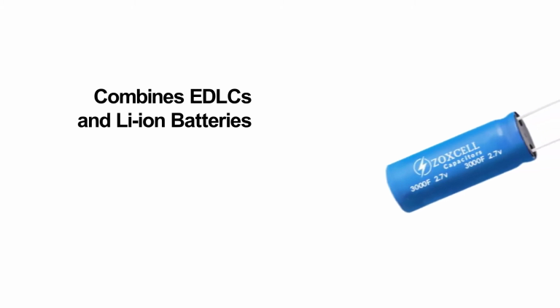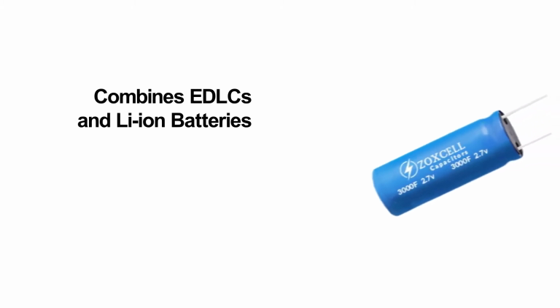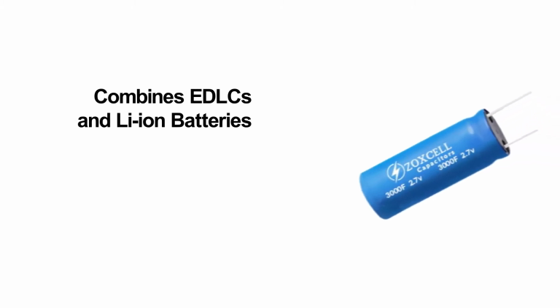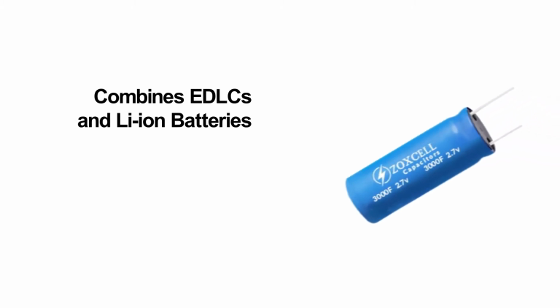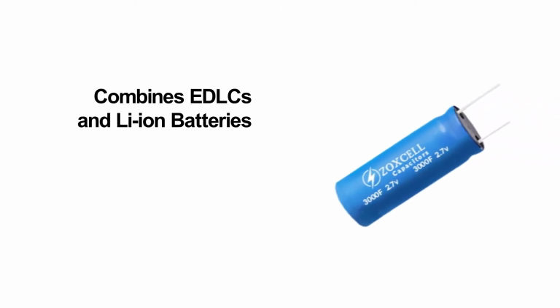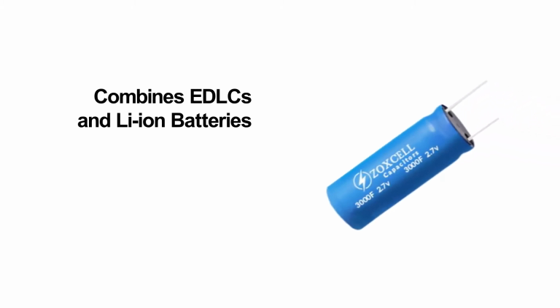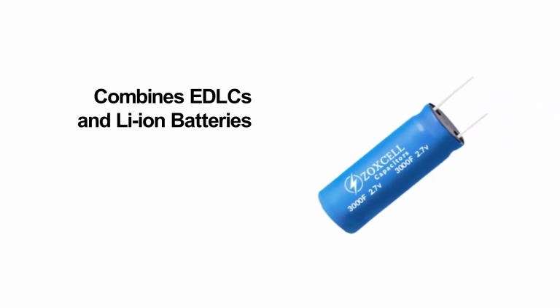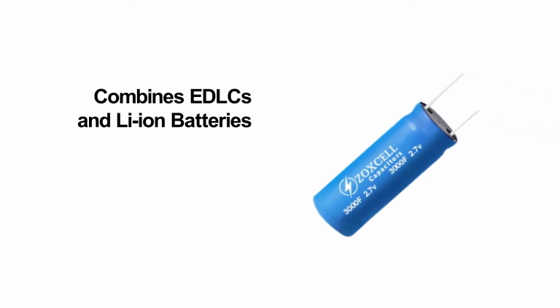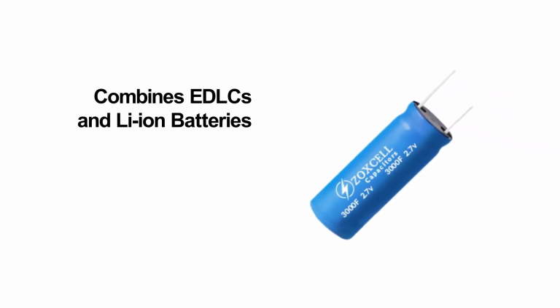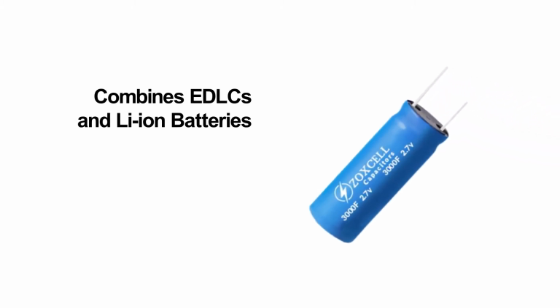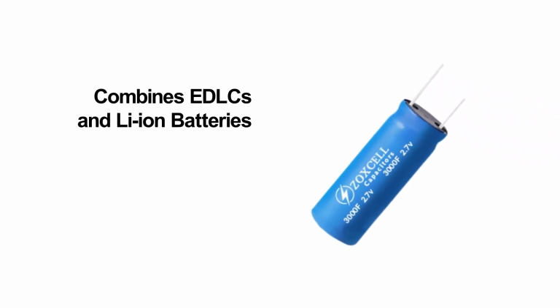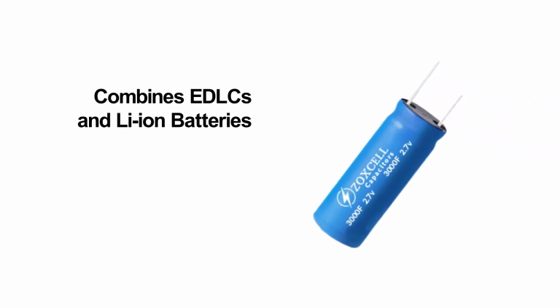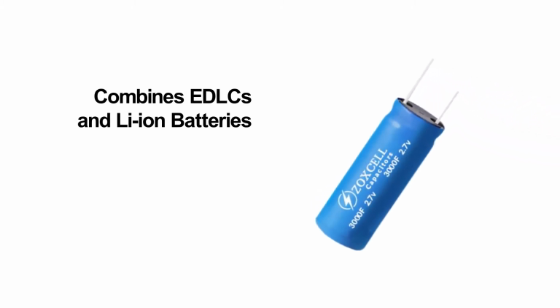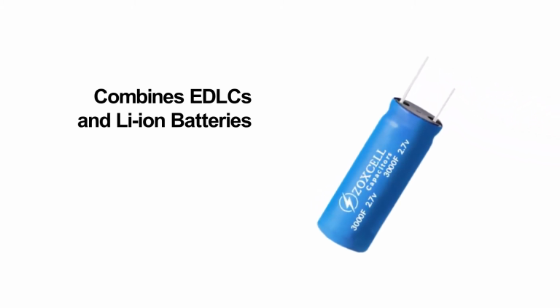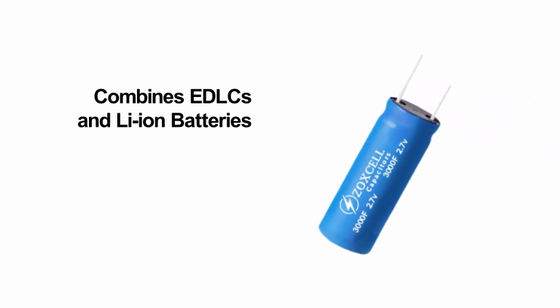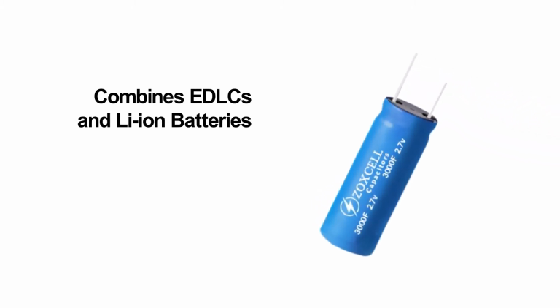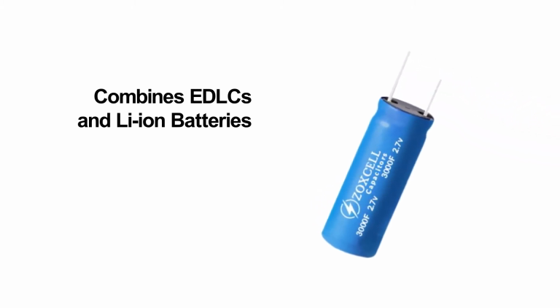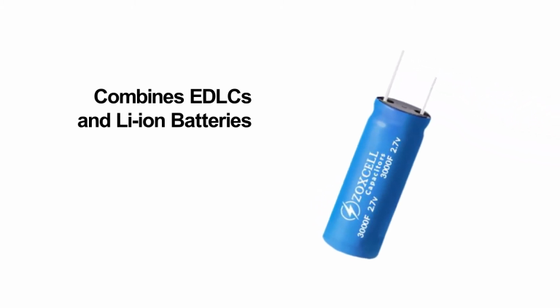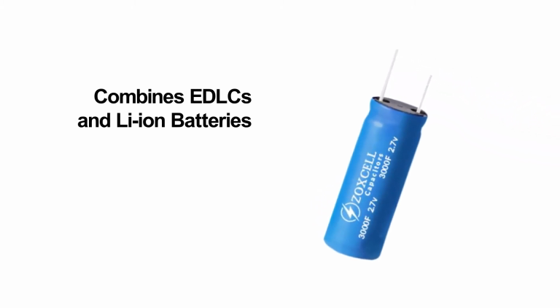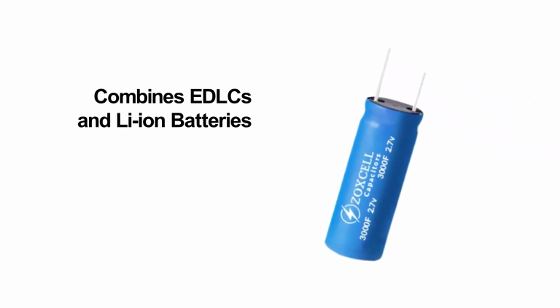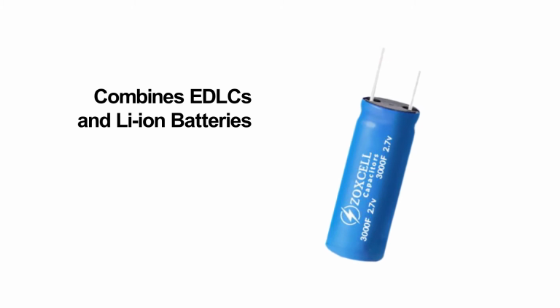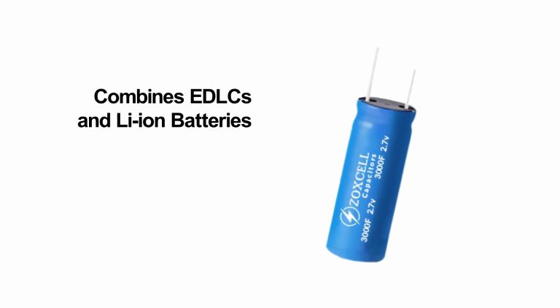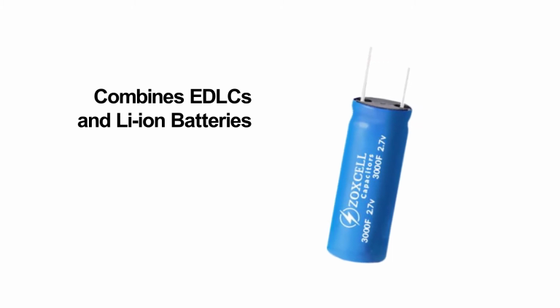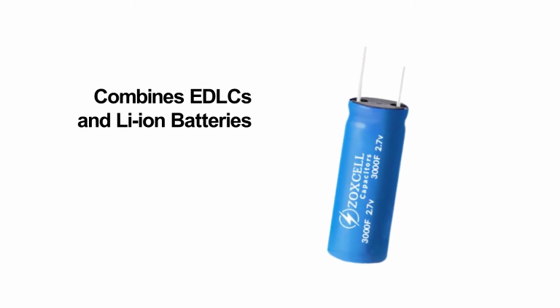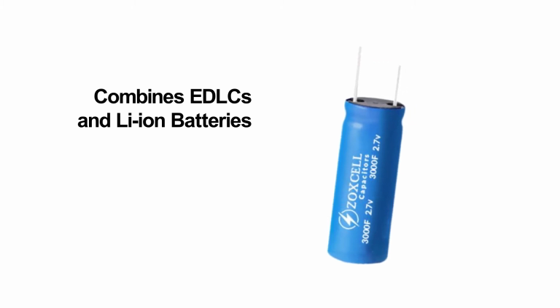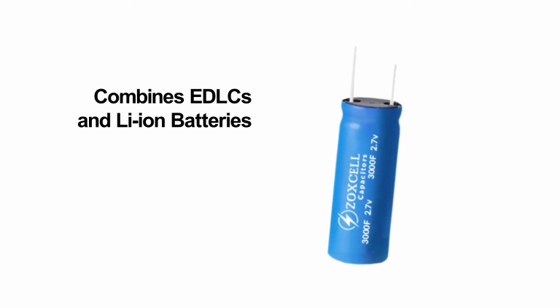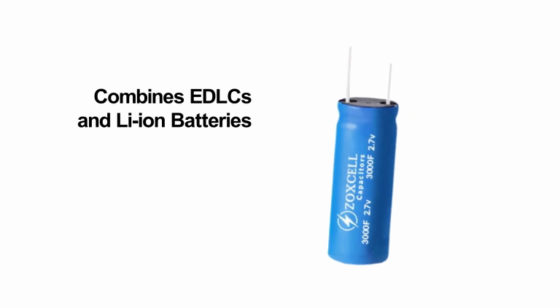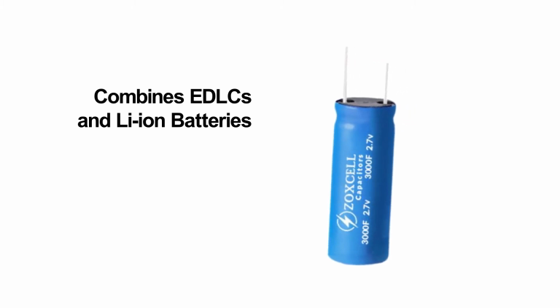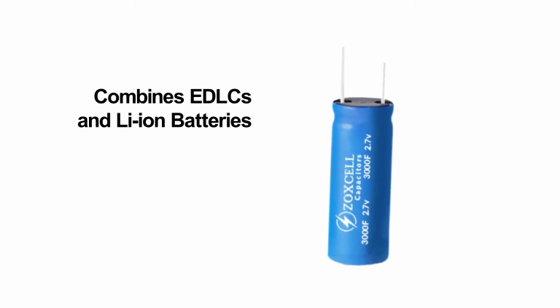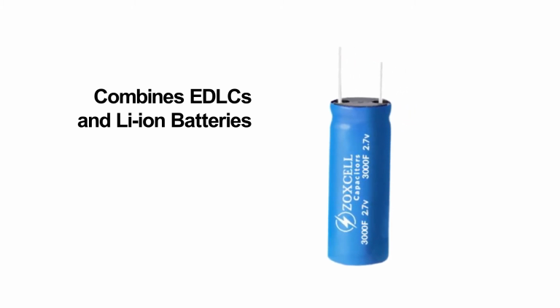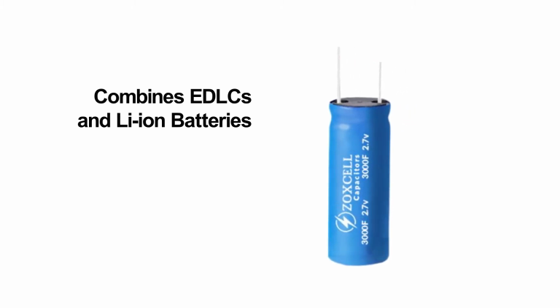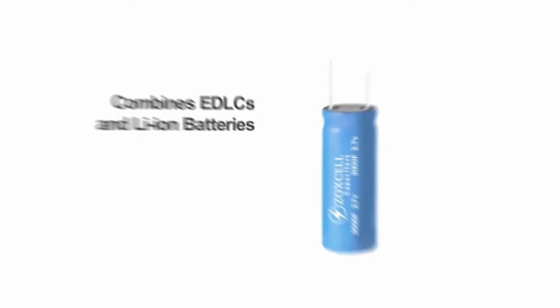Hybrid supercapacitors use proprietary materials and processing to combine the advantages of EDLCs and lithium-ion batteries.